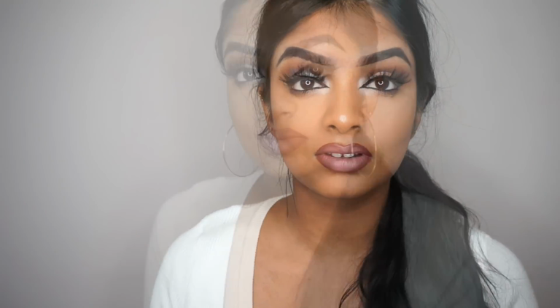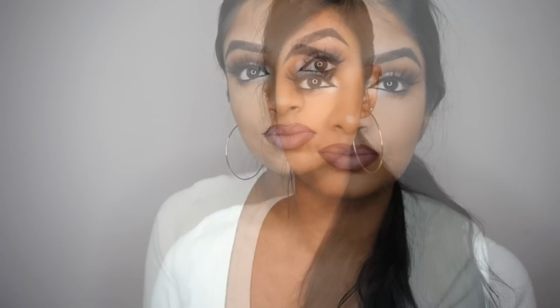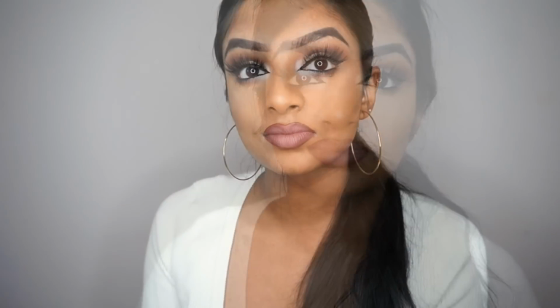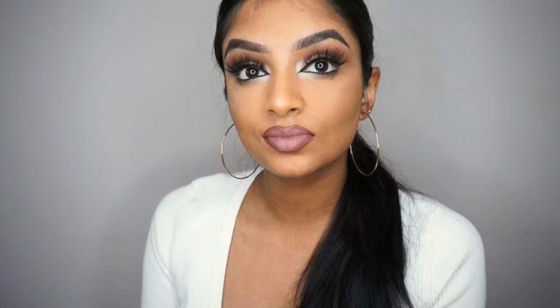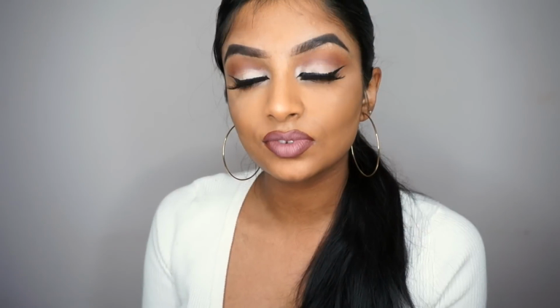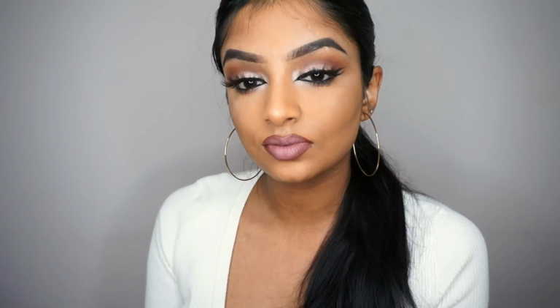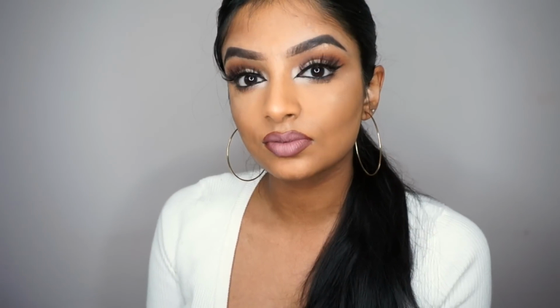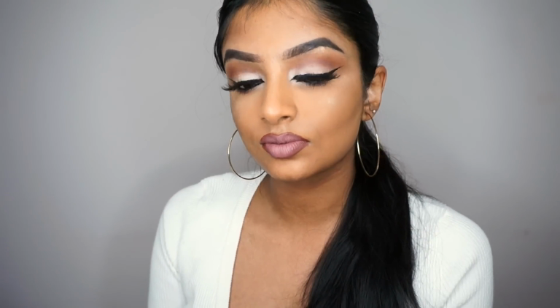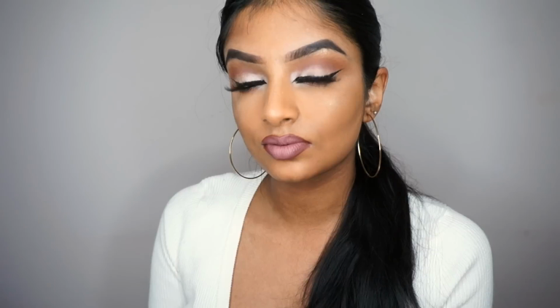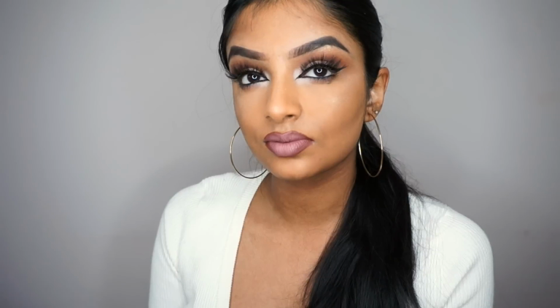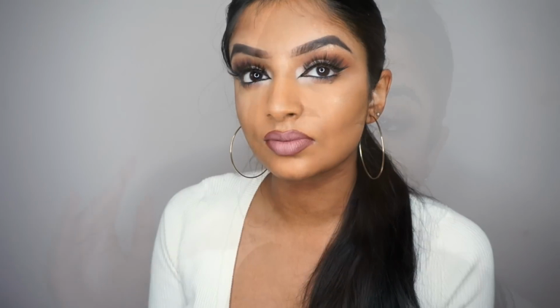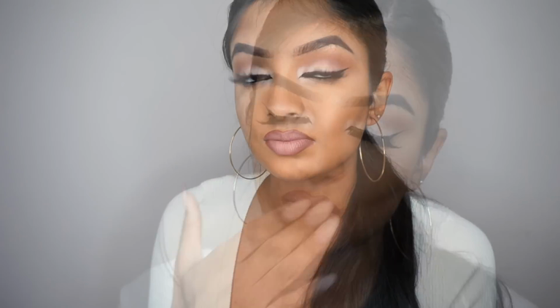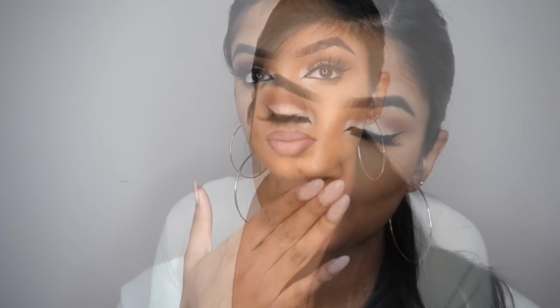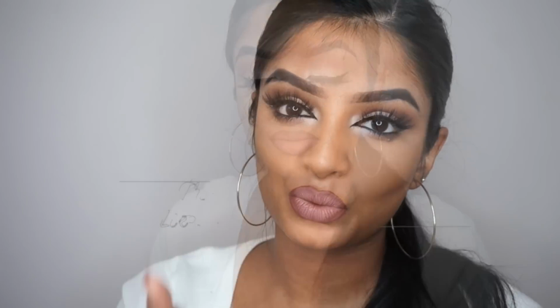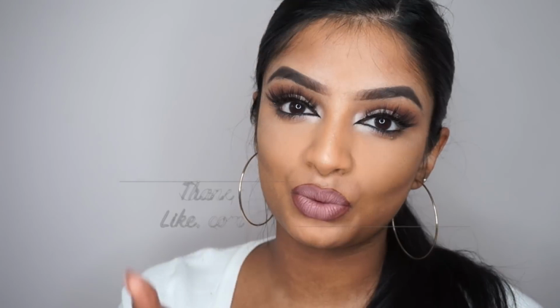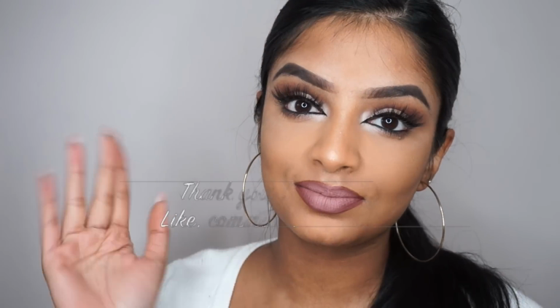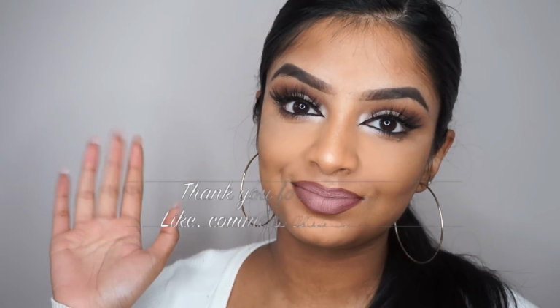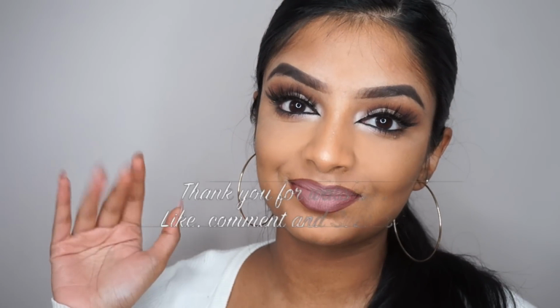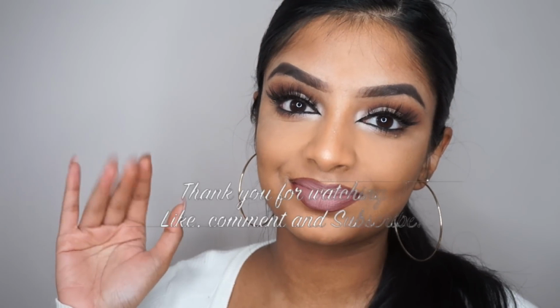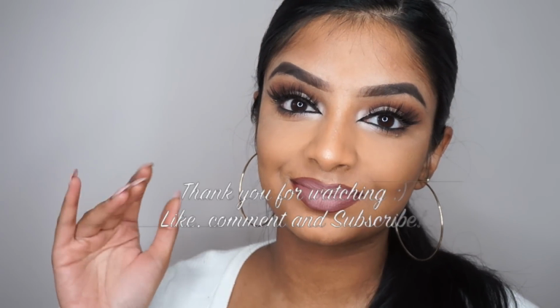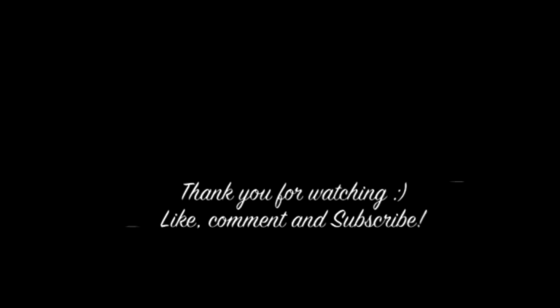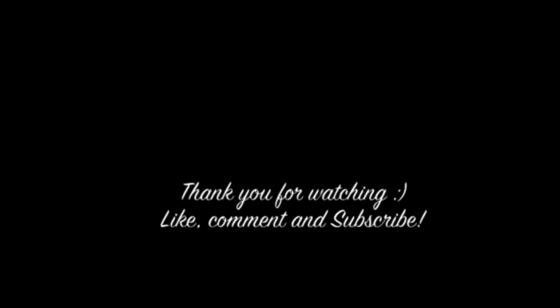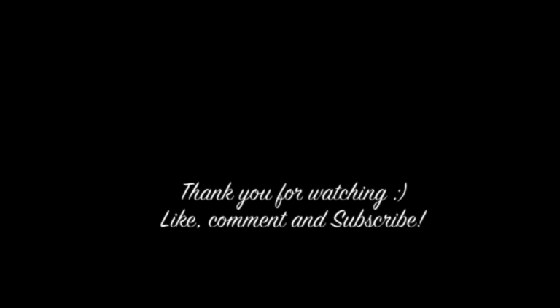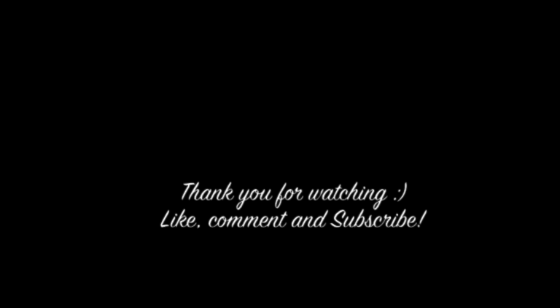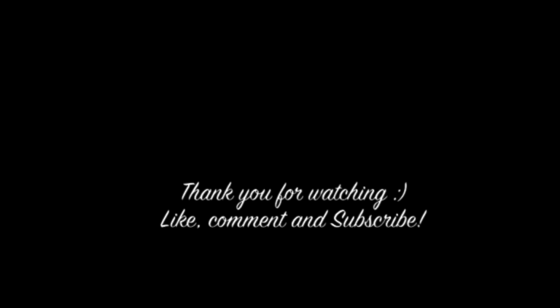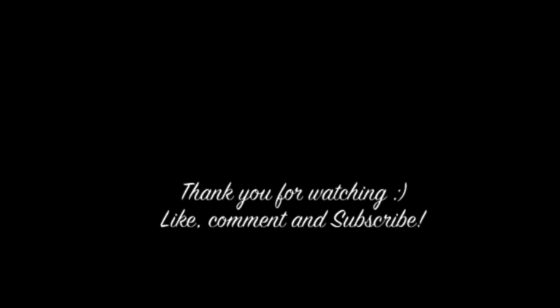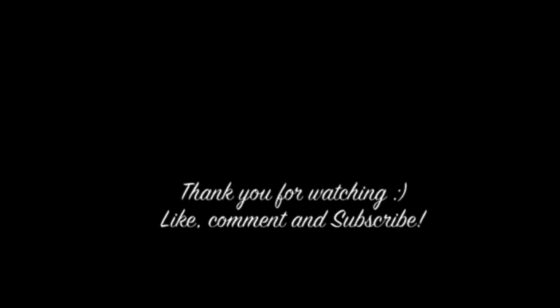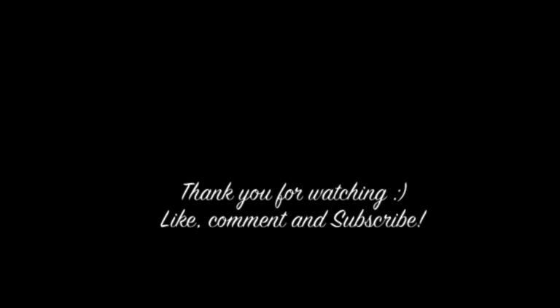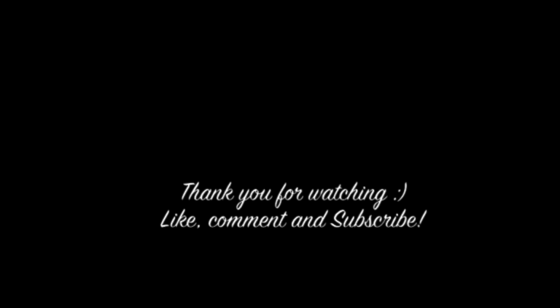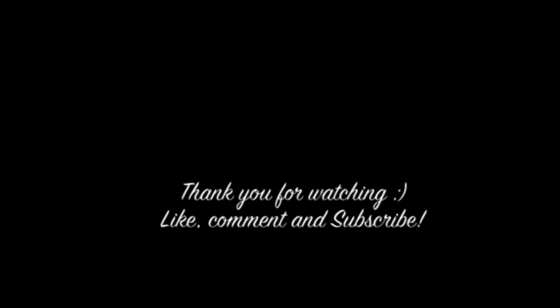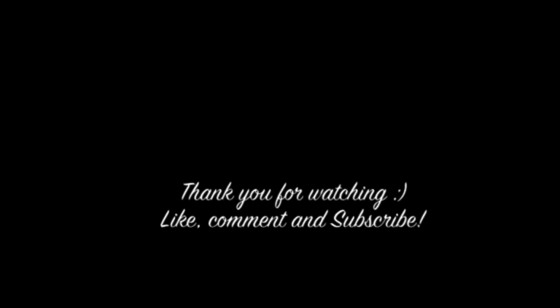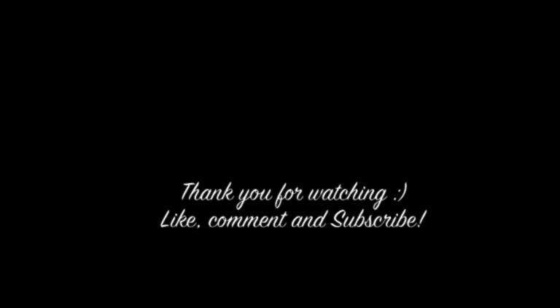So this is the finished look! Thank you so much for watching. Don't forget to like, comment and subscribe, and I'll see you all in my next video. Bye guys!